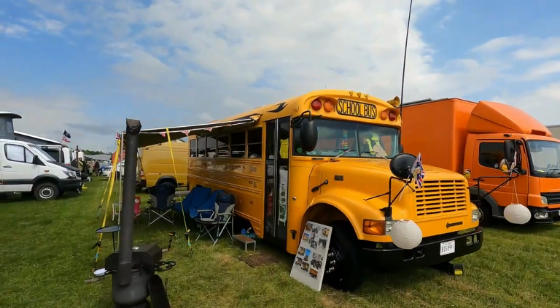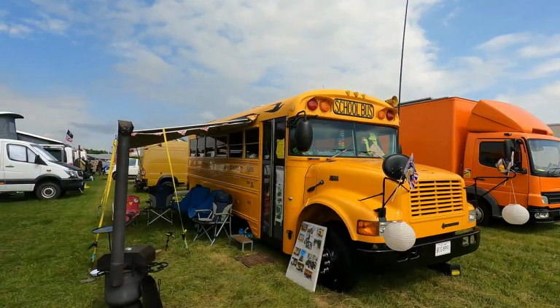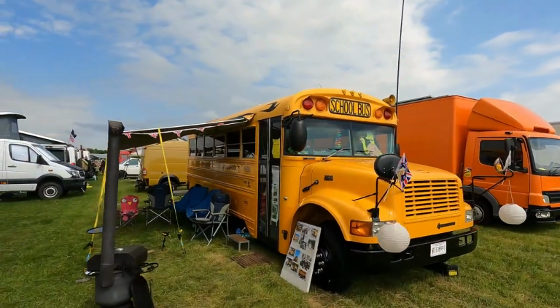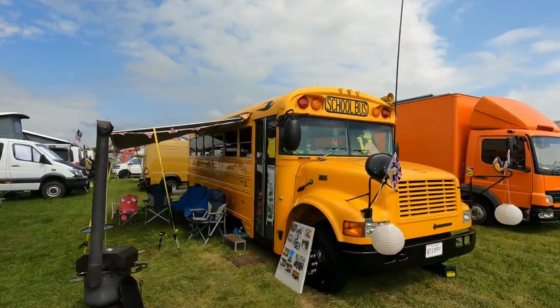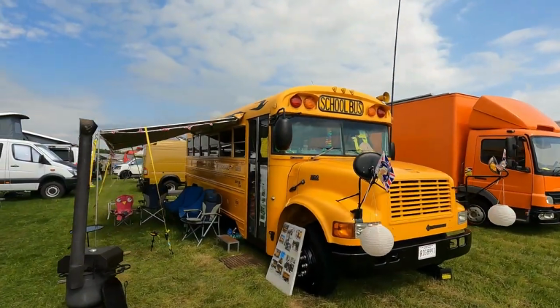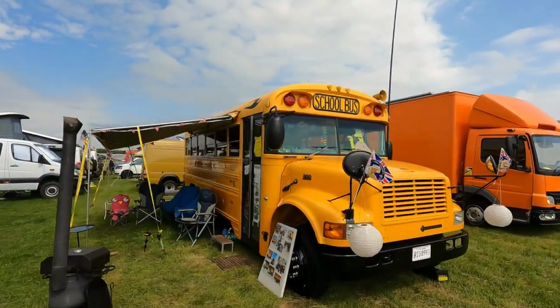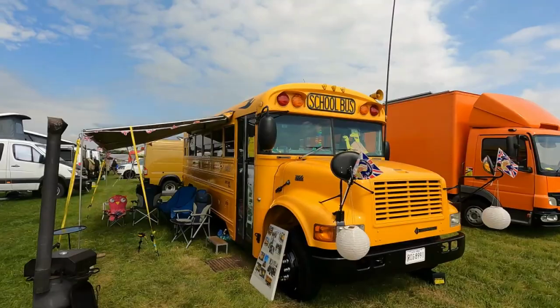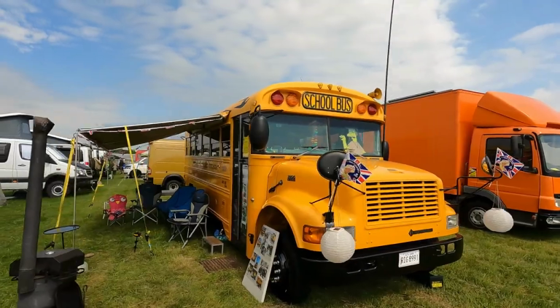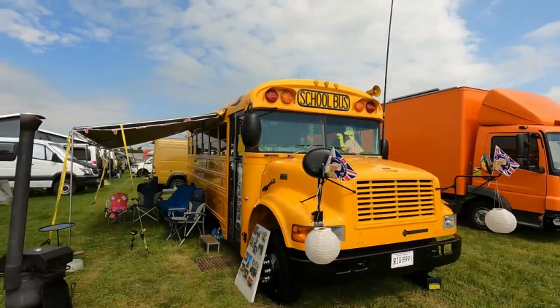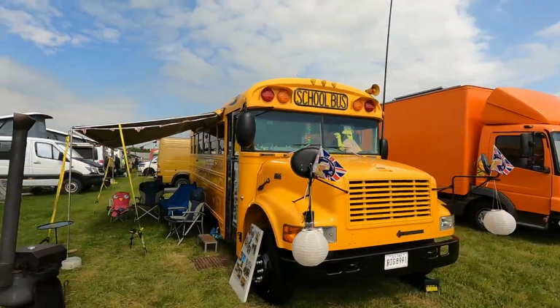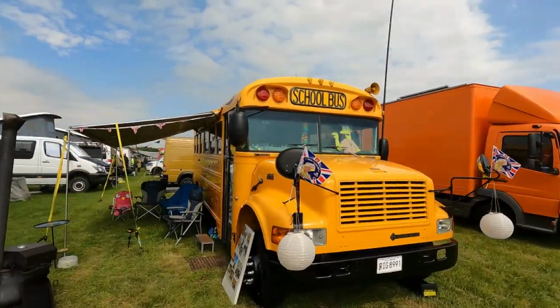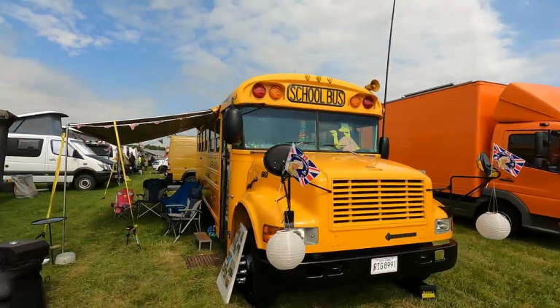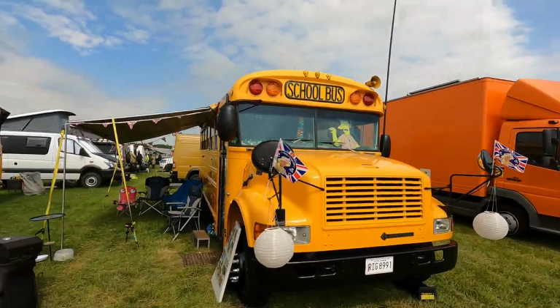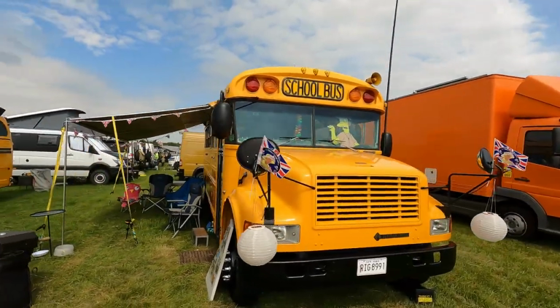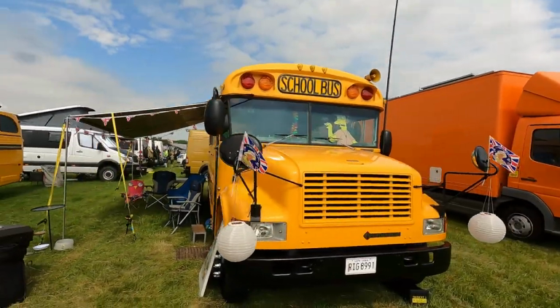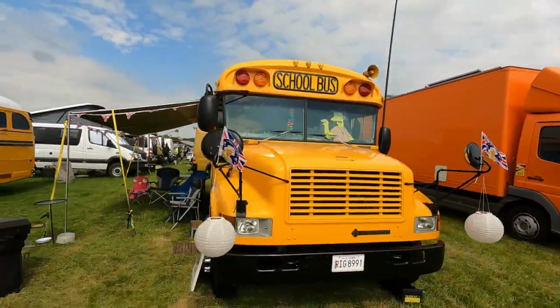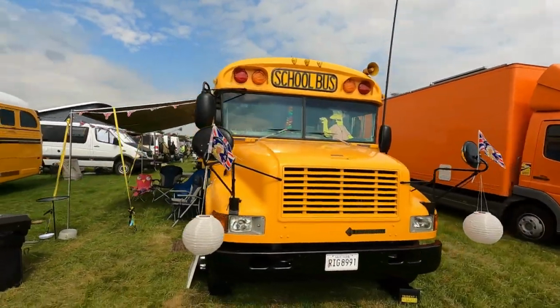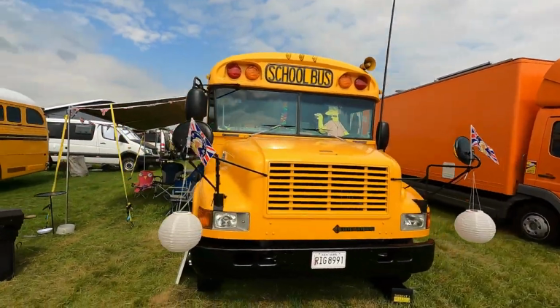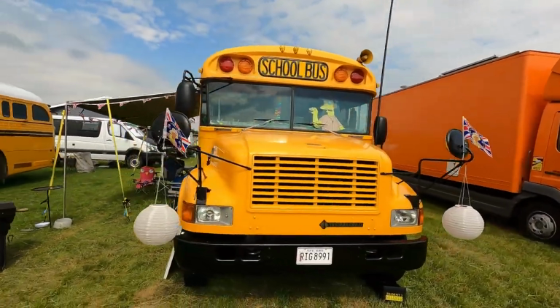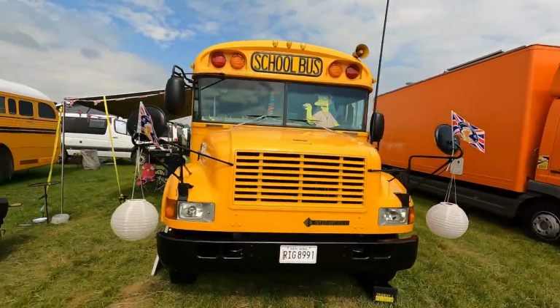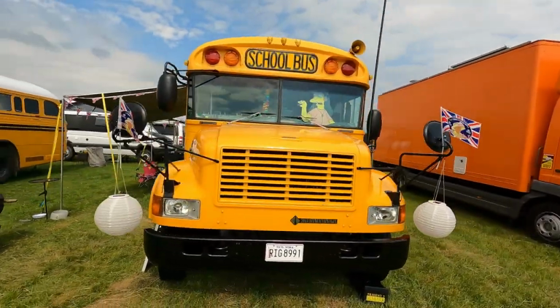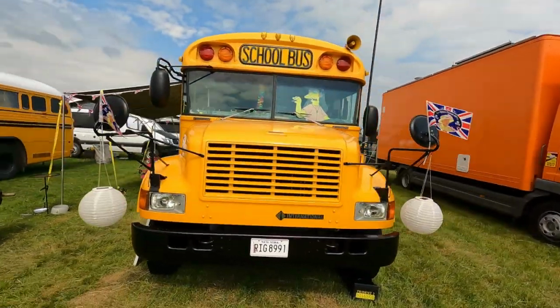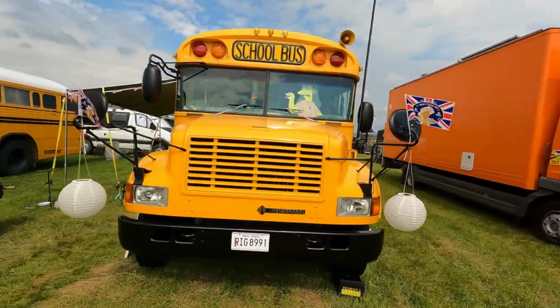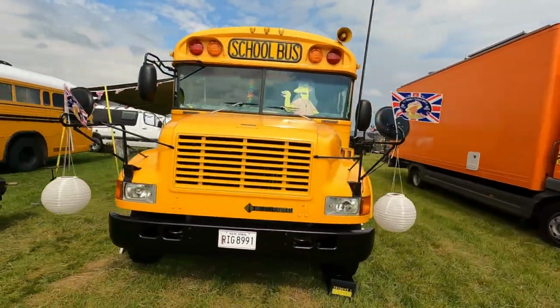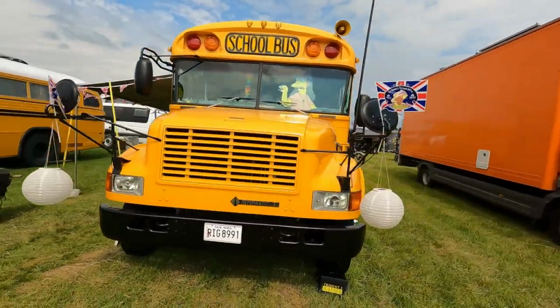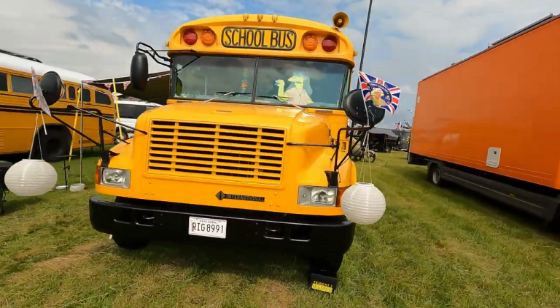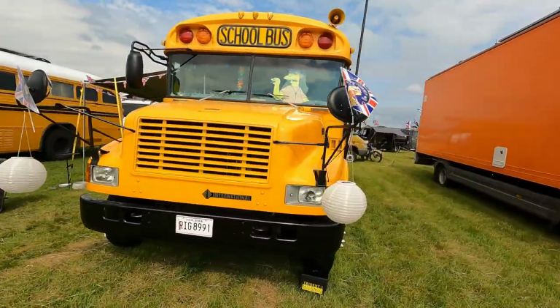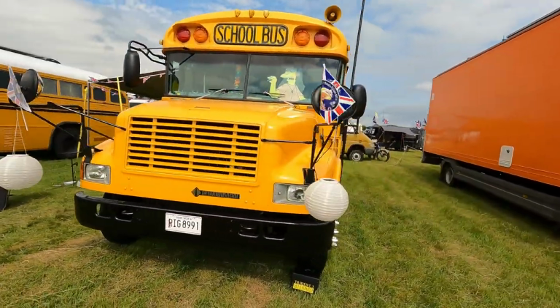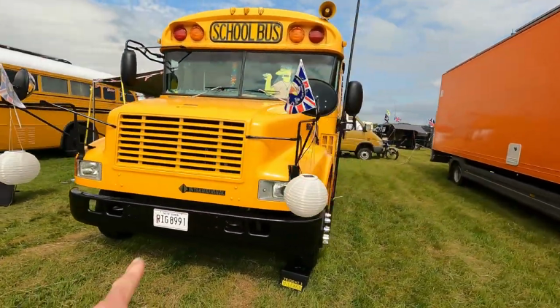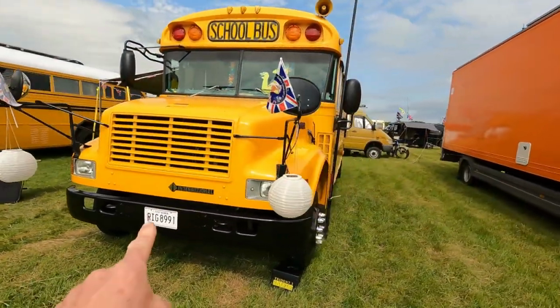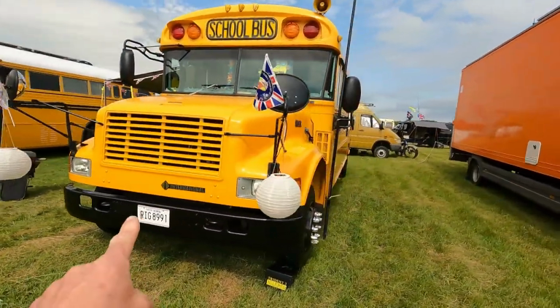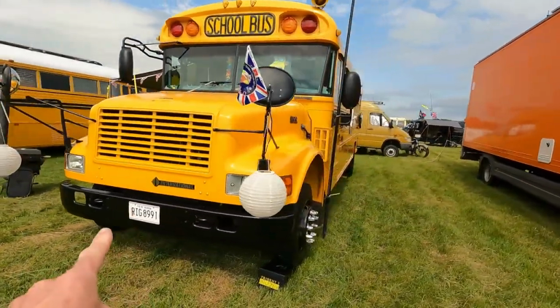We've got the school bus on — there are school buses all over the place. Insulation.